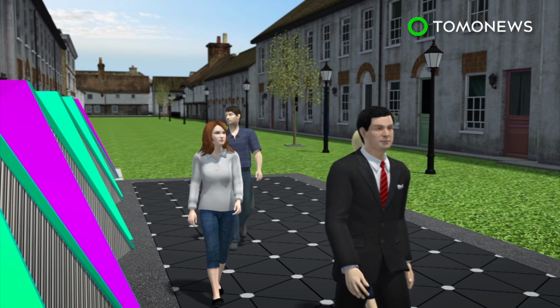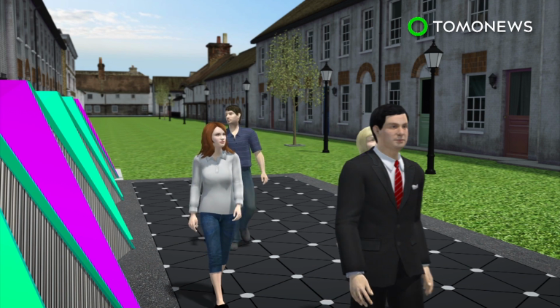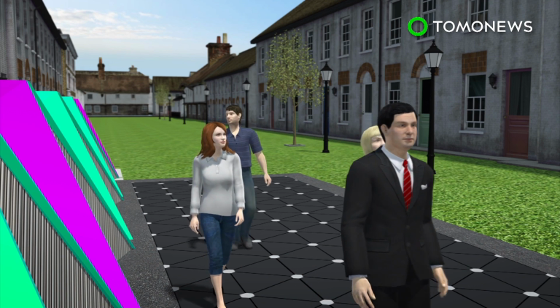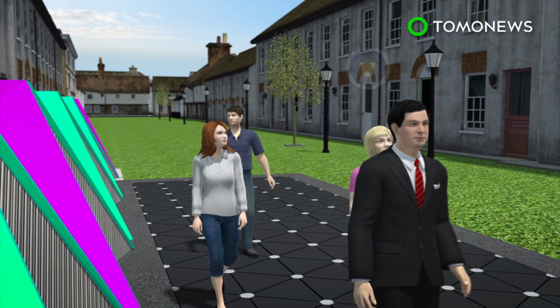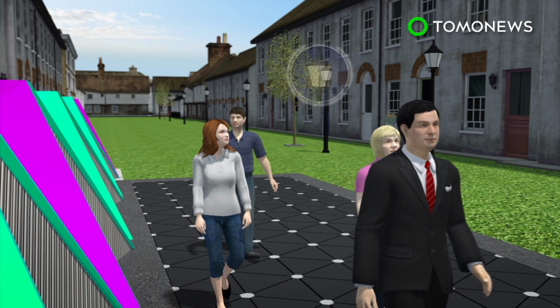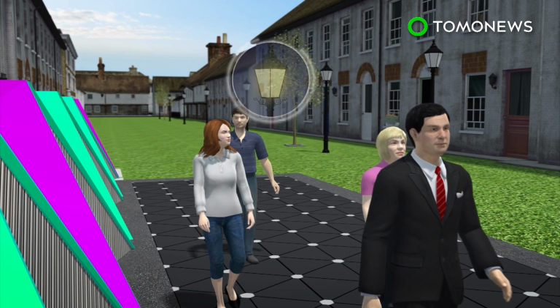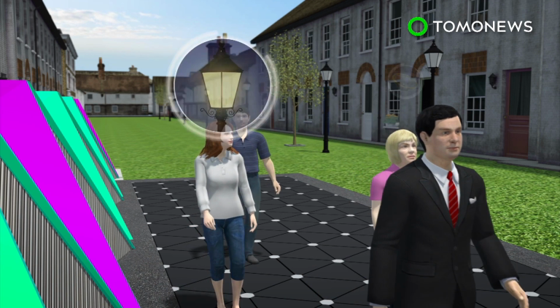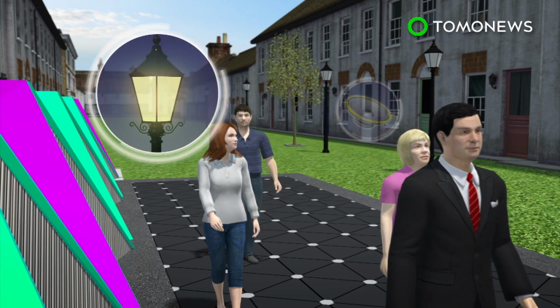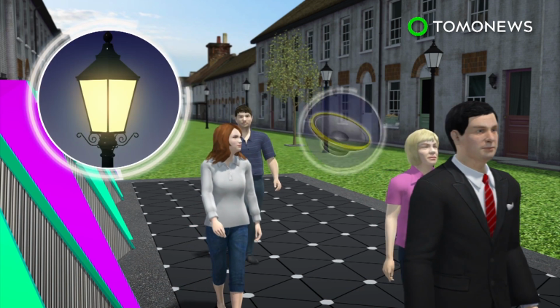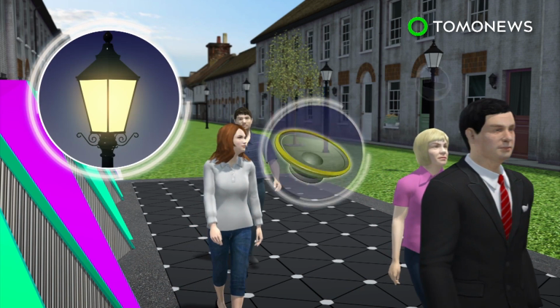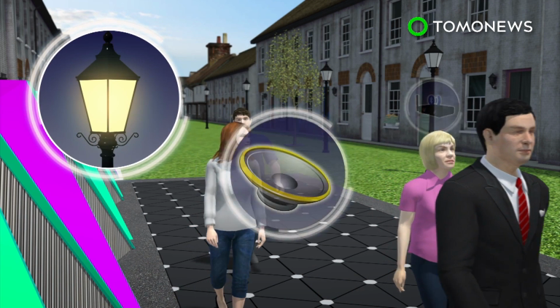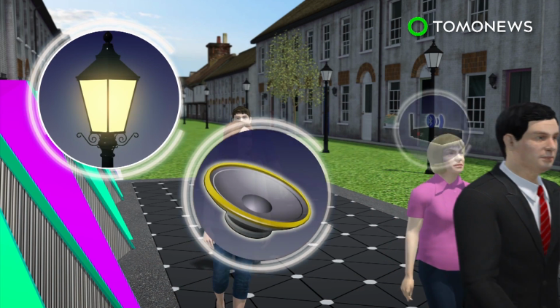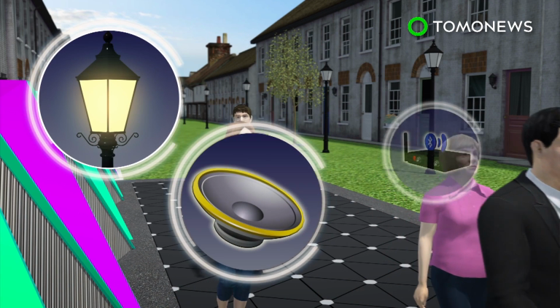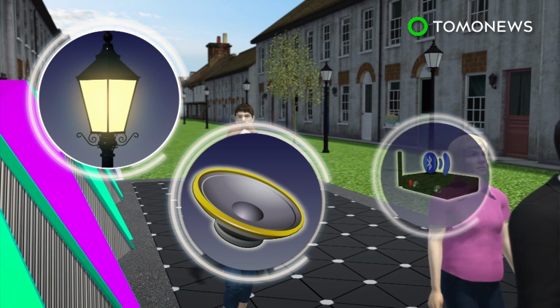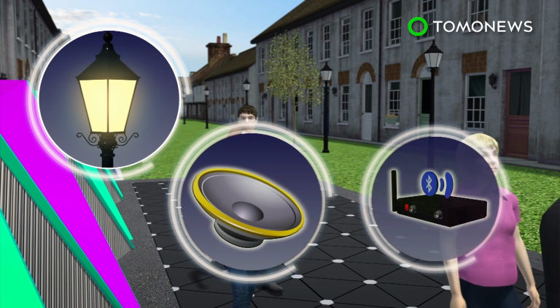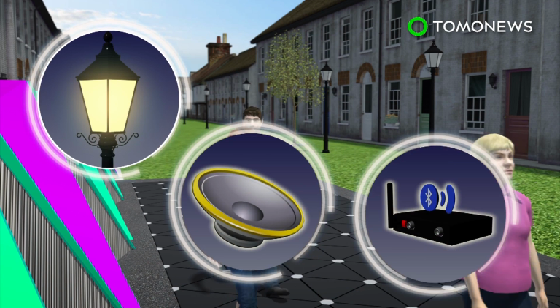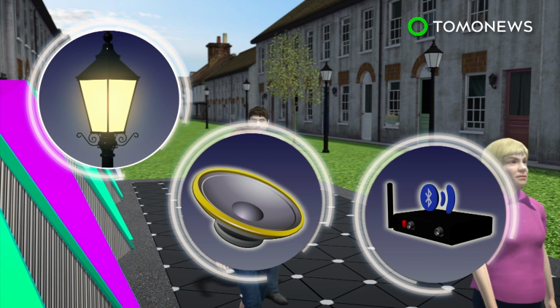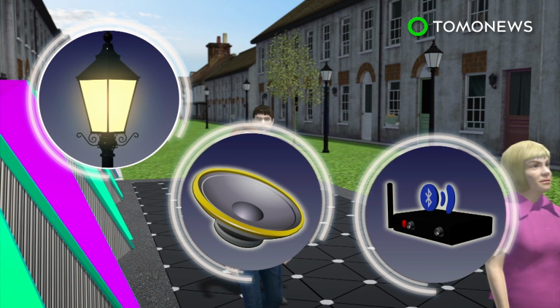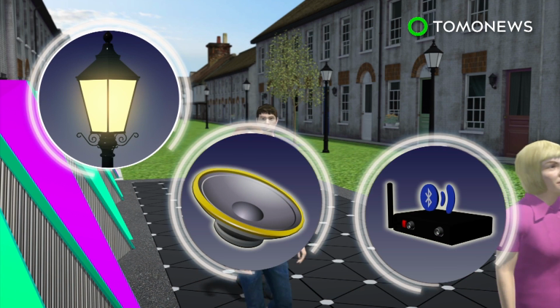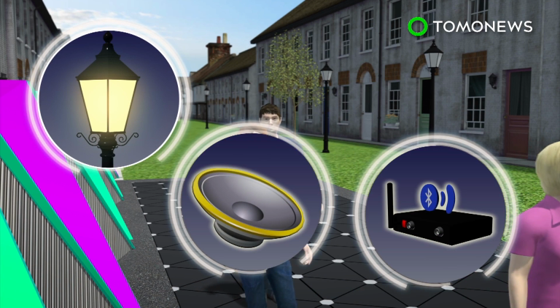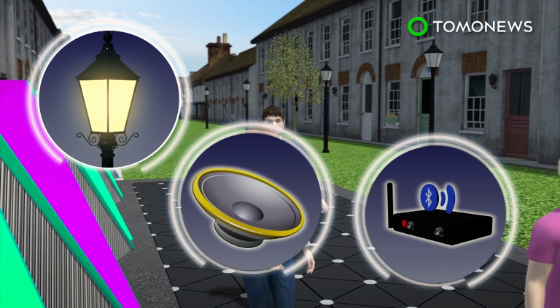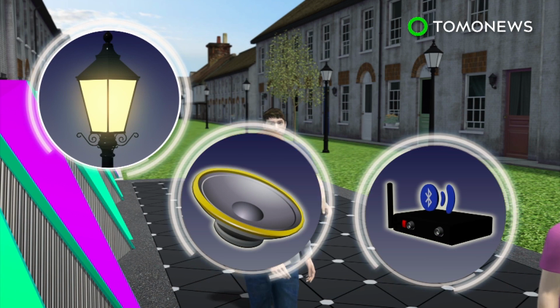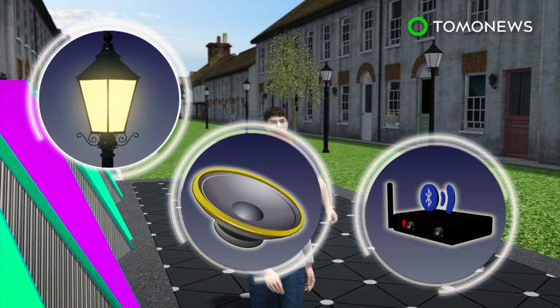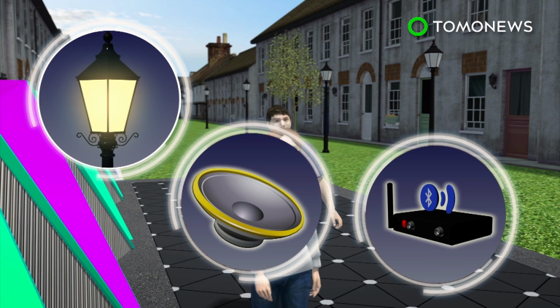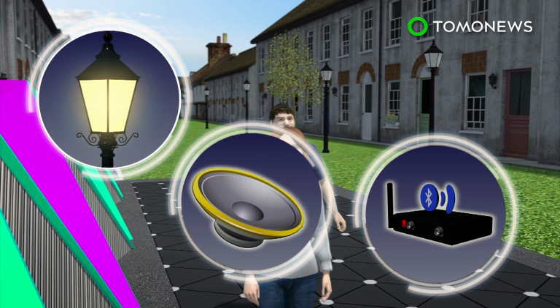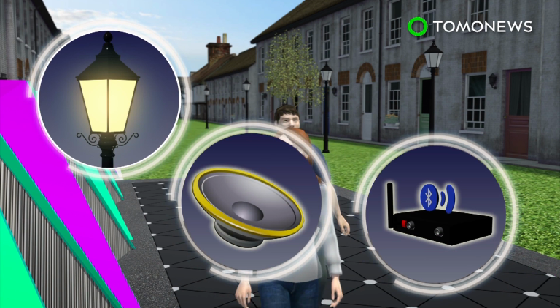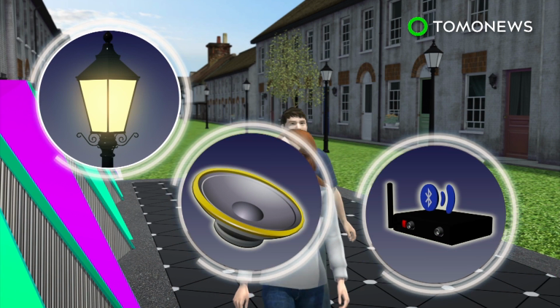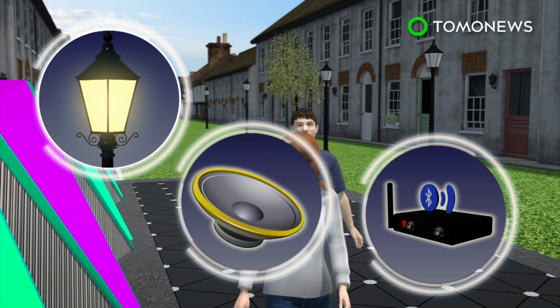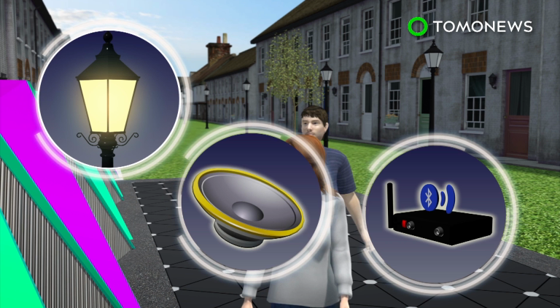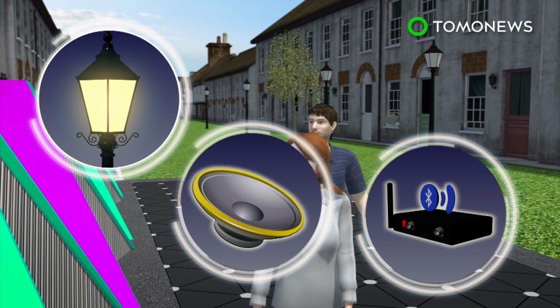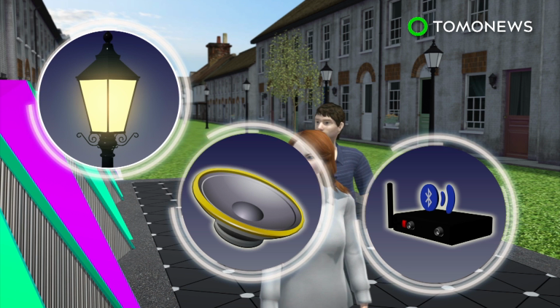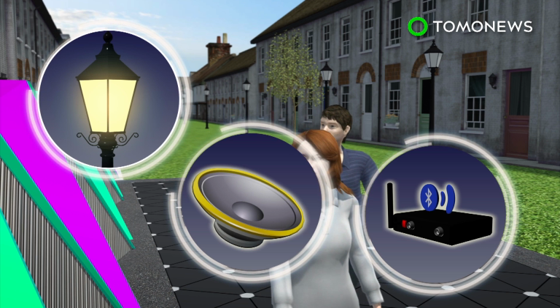The electricity can then be used to power street lamps, speakers, and Bluetooth transmitters.